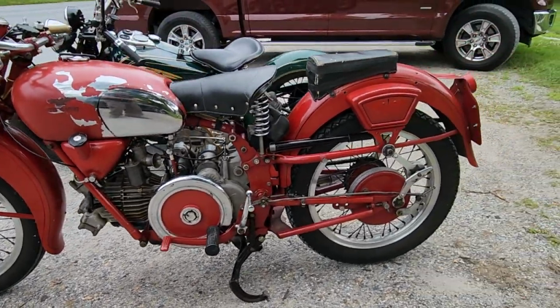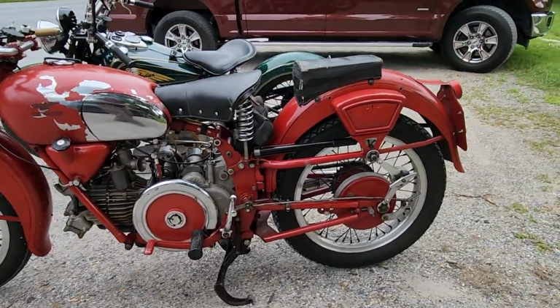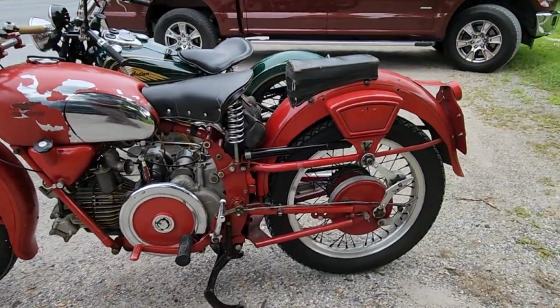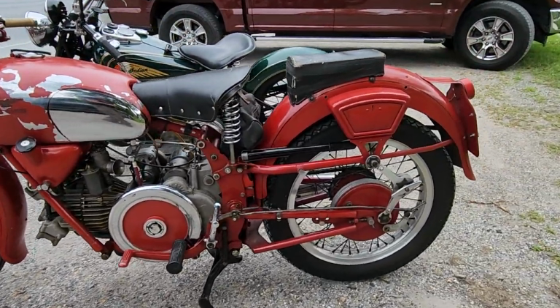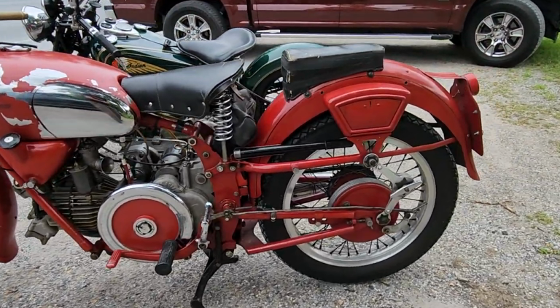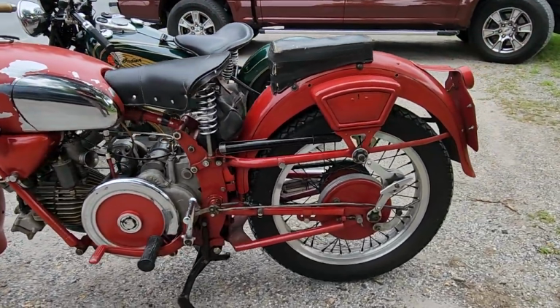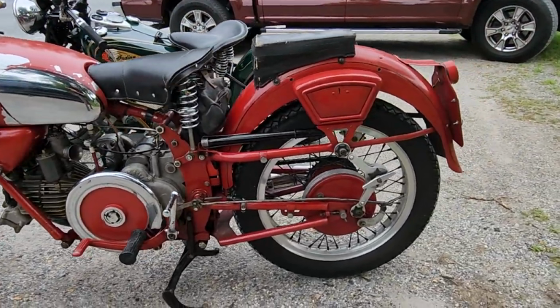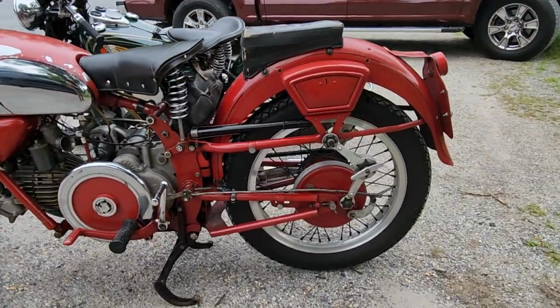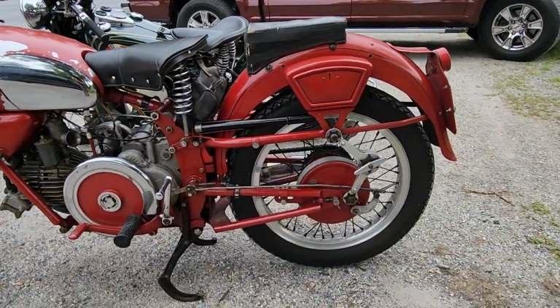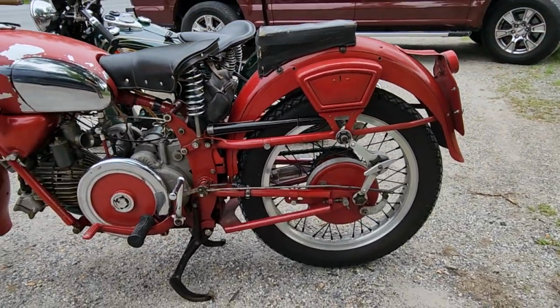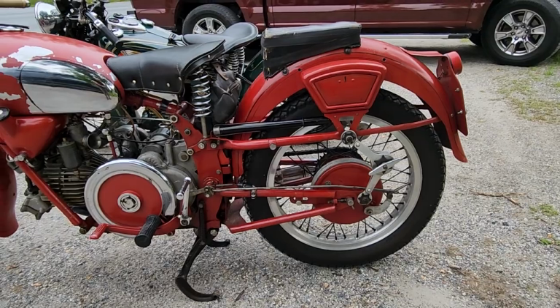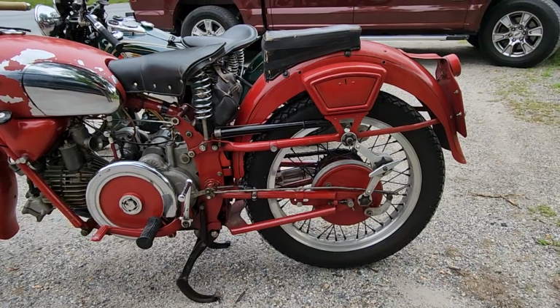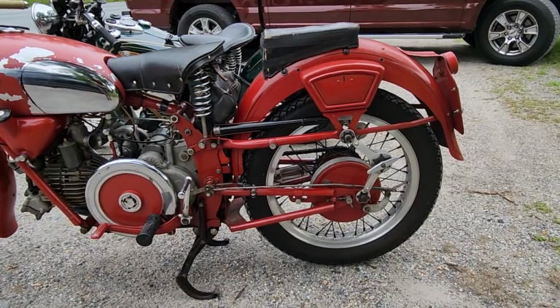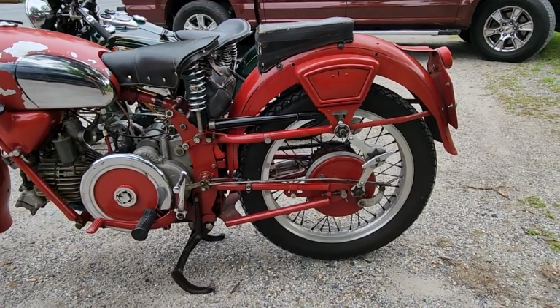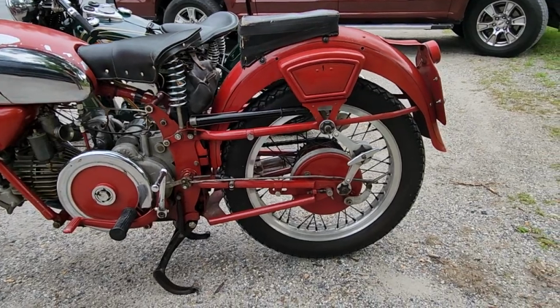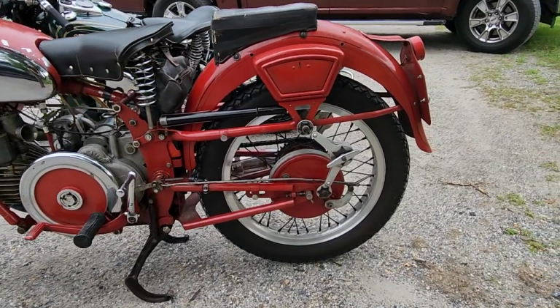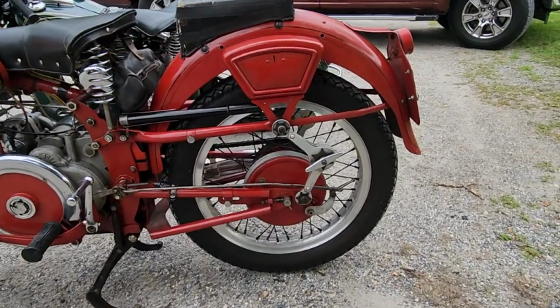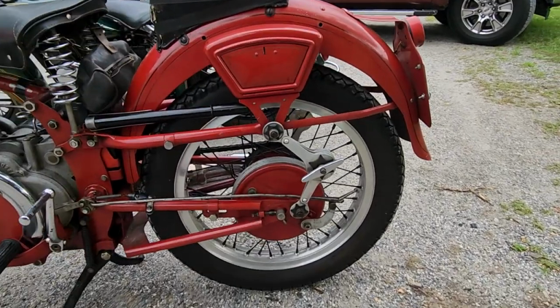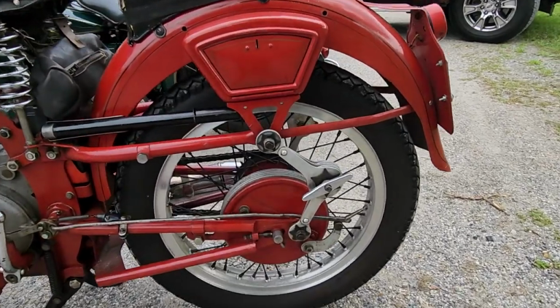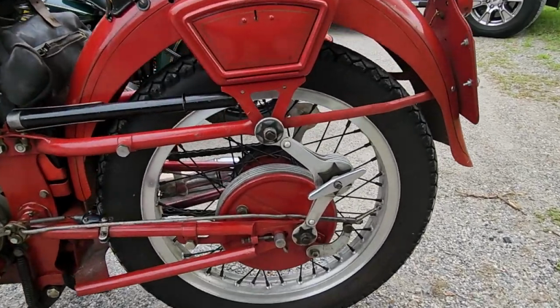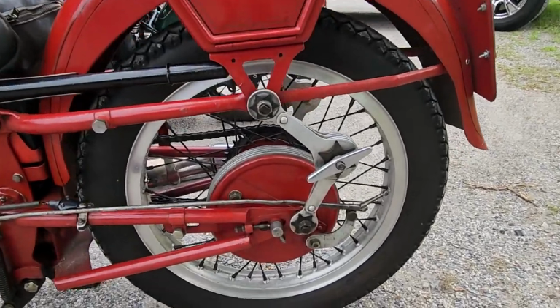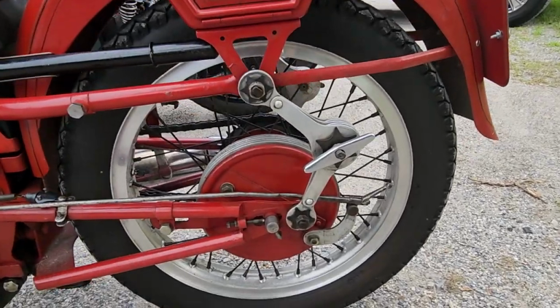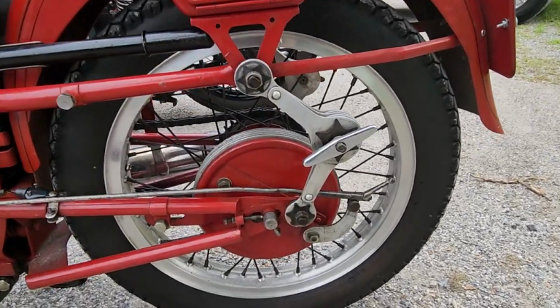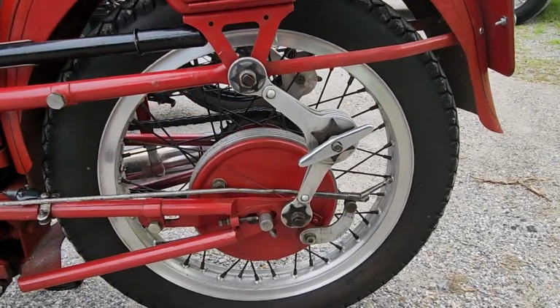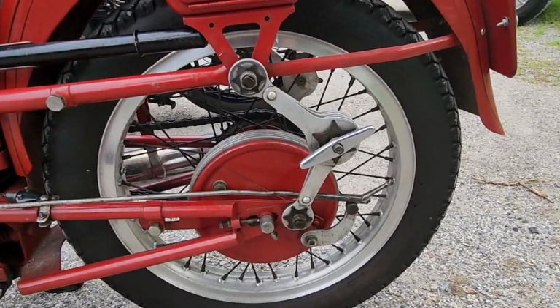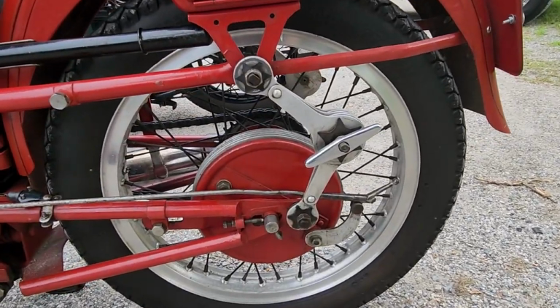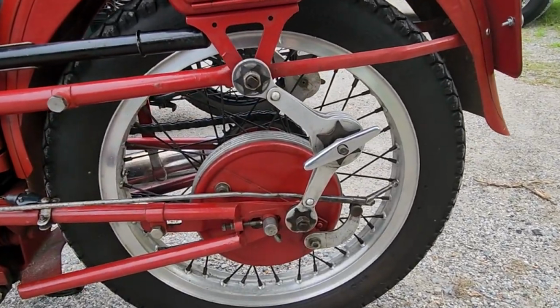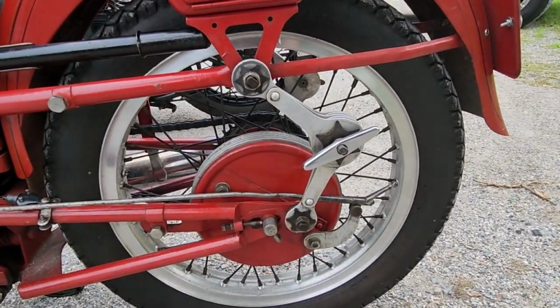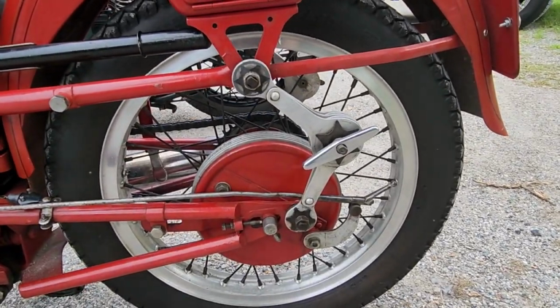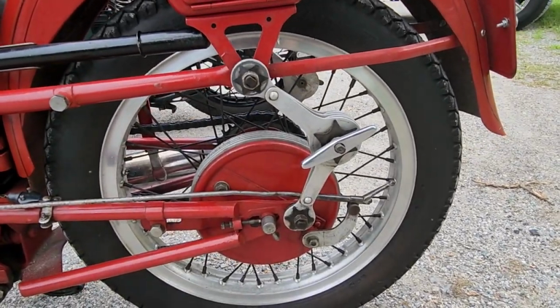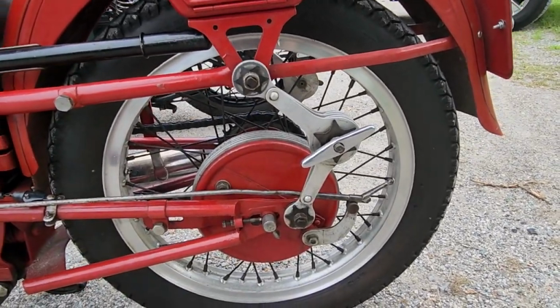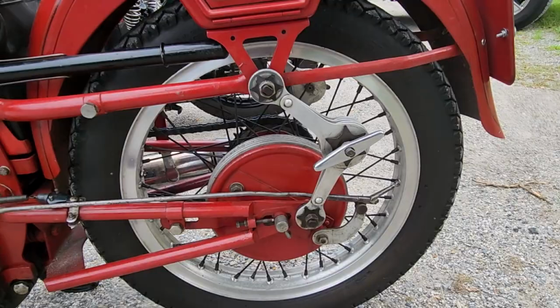On the back is live suspension. This is a scissors damper — it's not a shock but an actual damper.